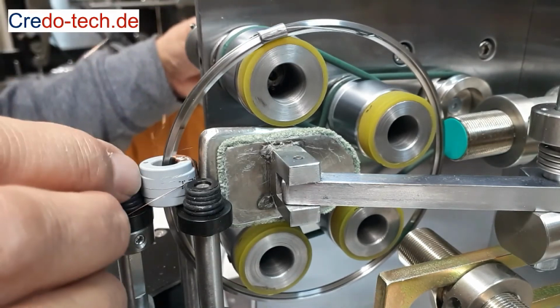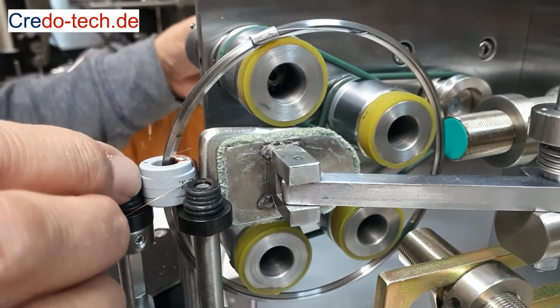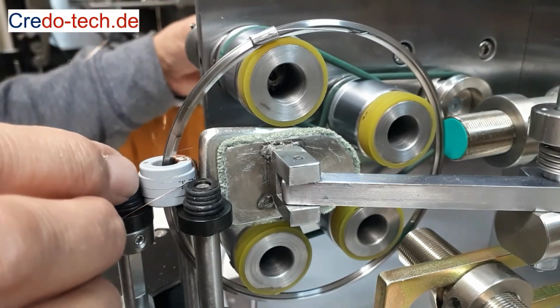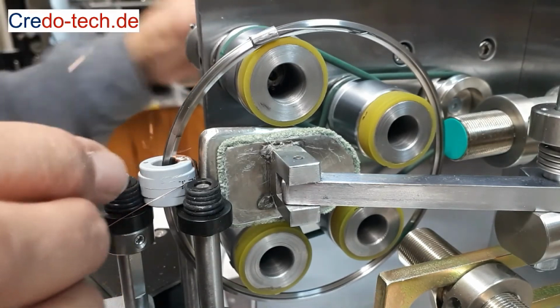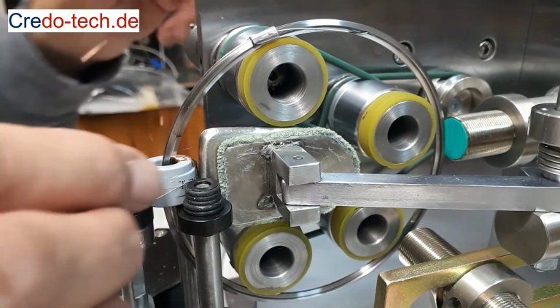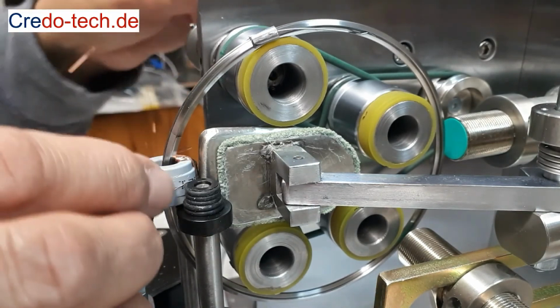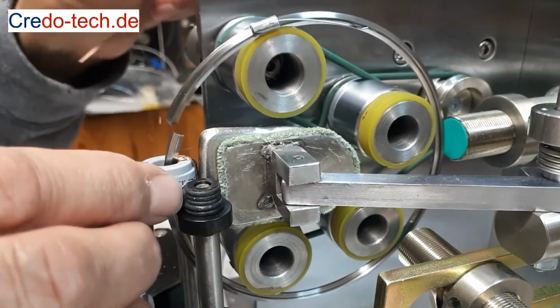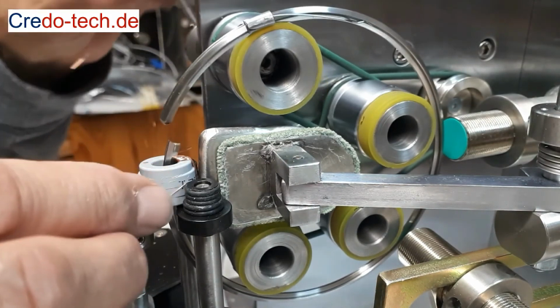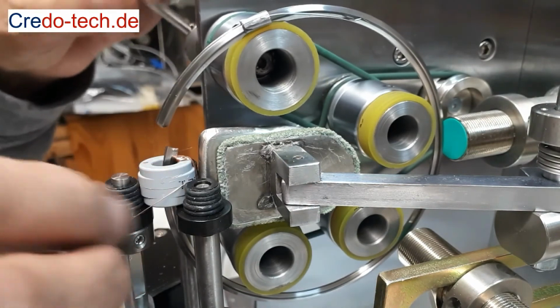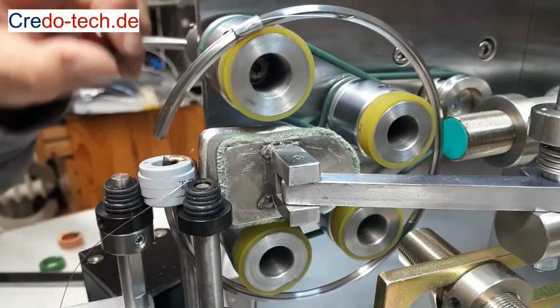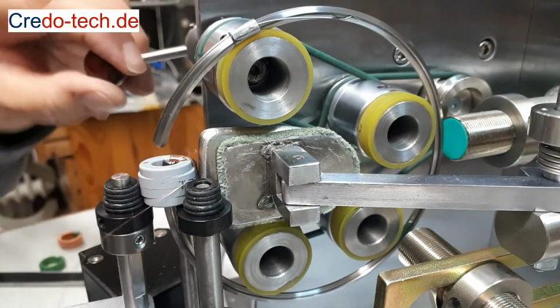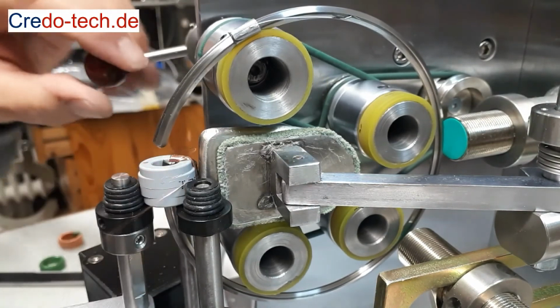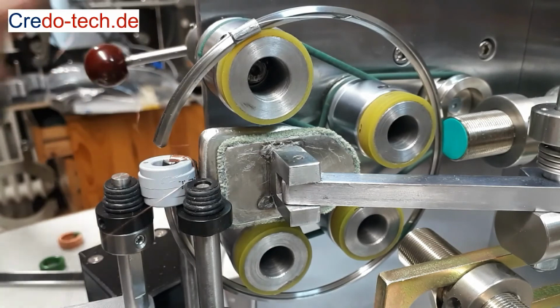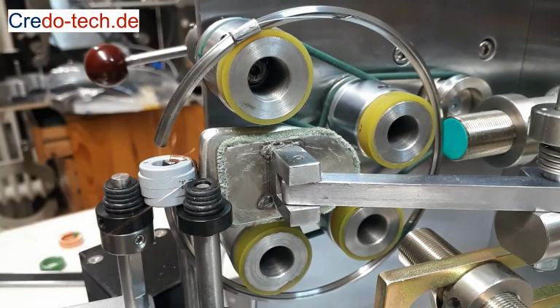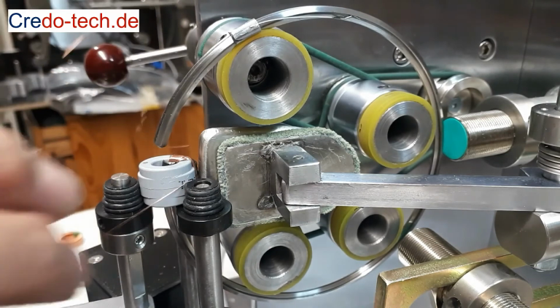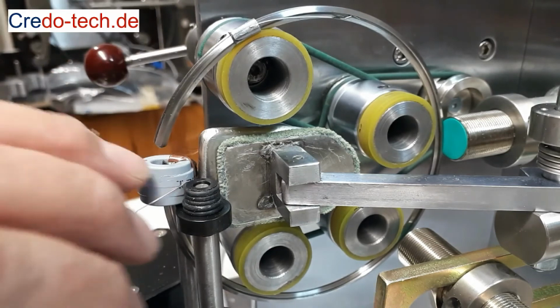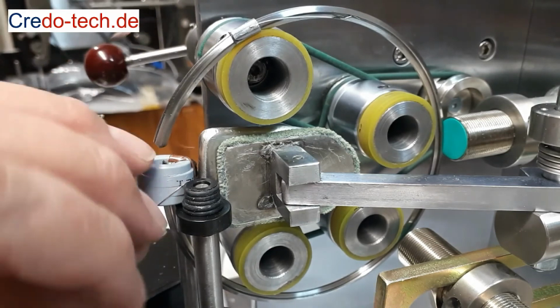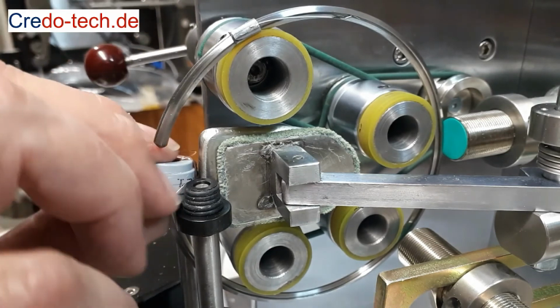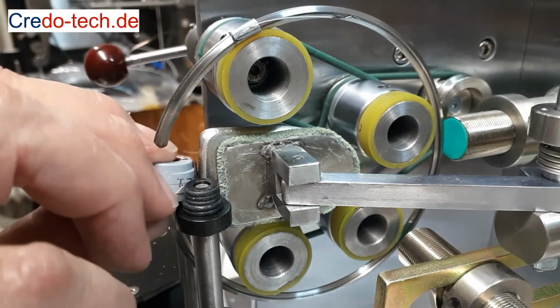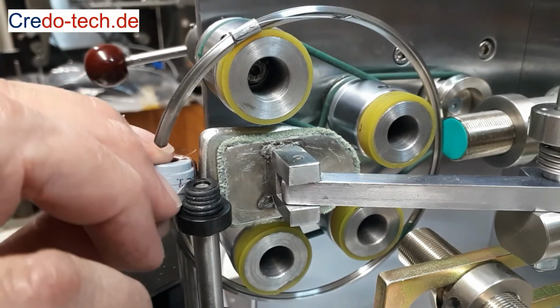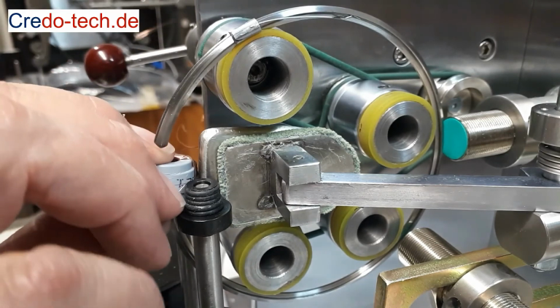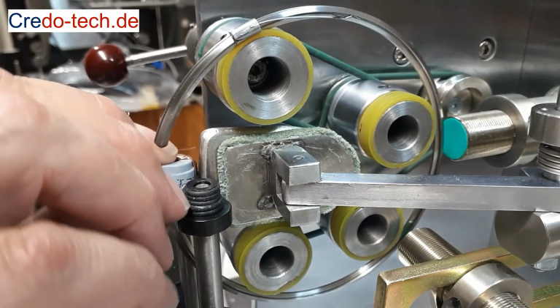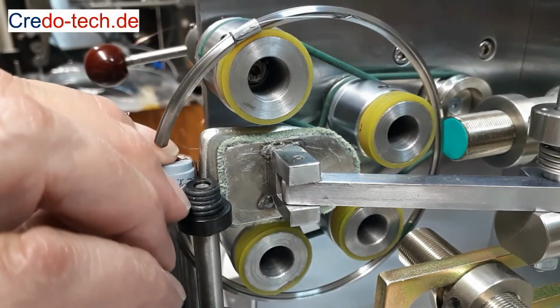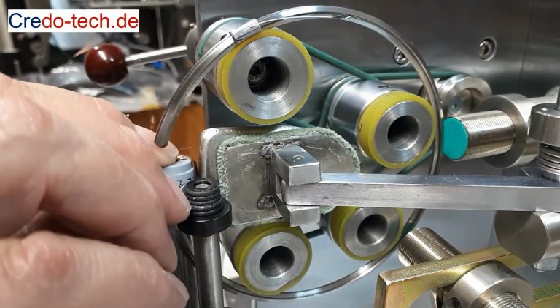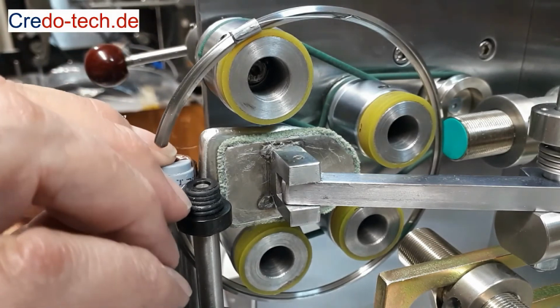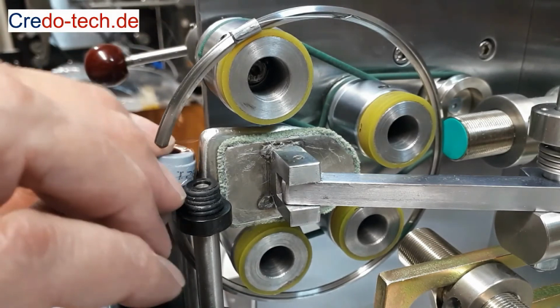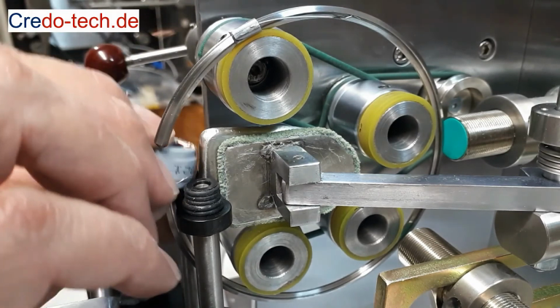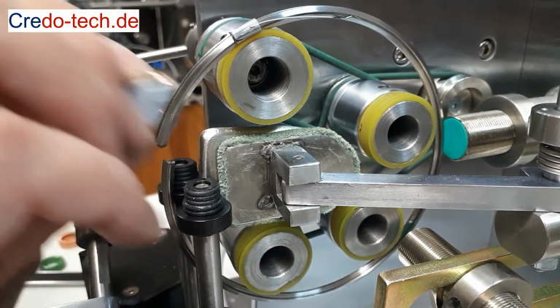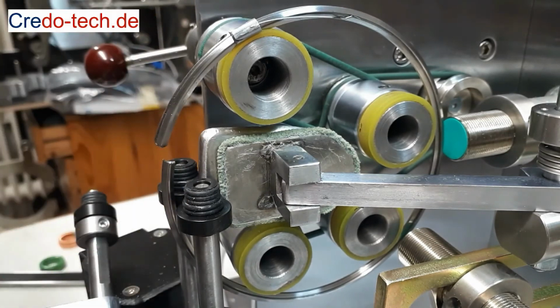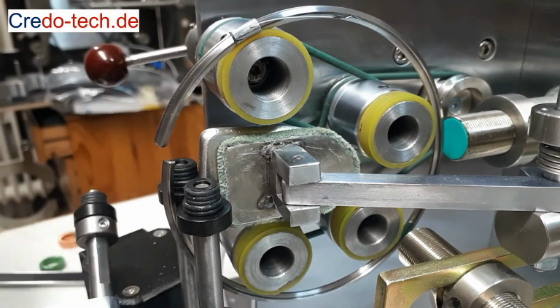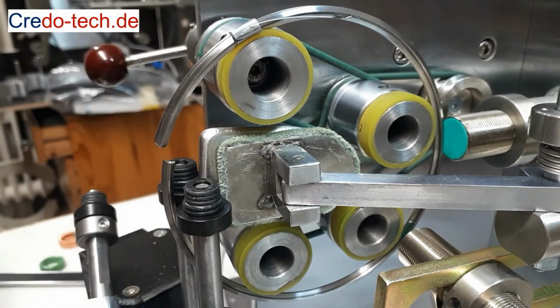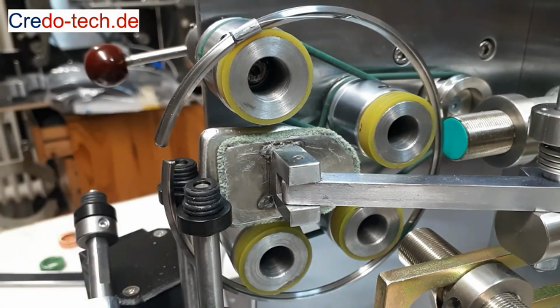Open the shuttle in the right position and pull out the bobbin. Now you can start with the next coil.